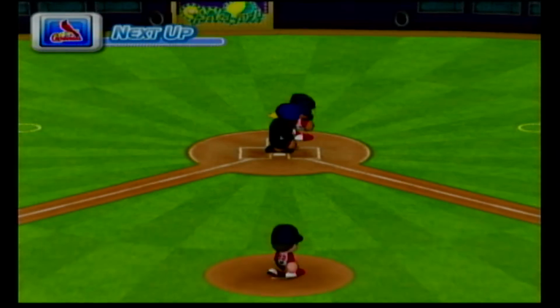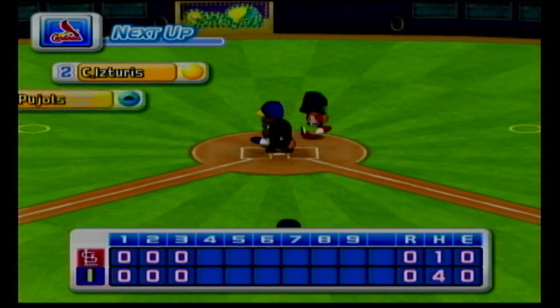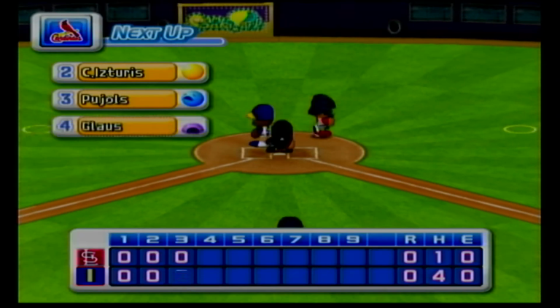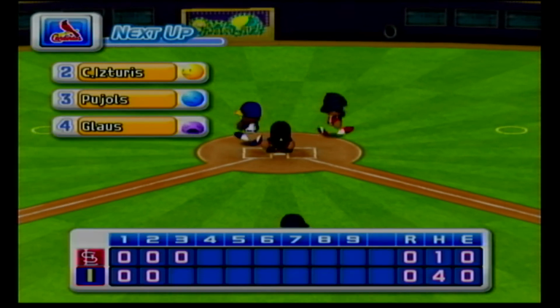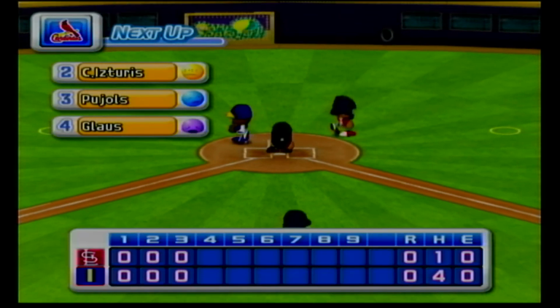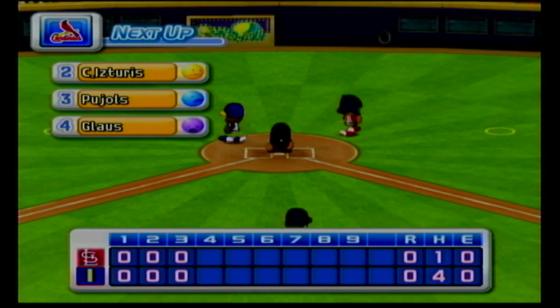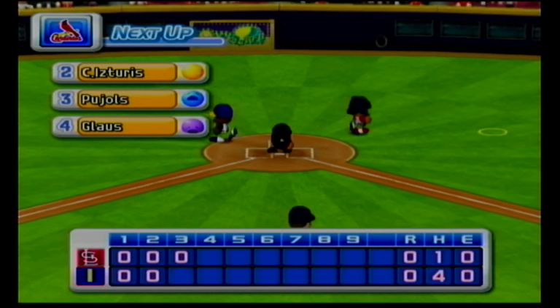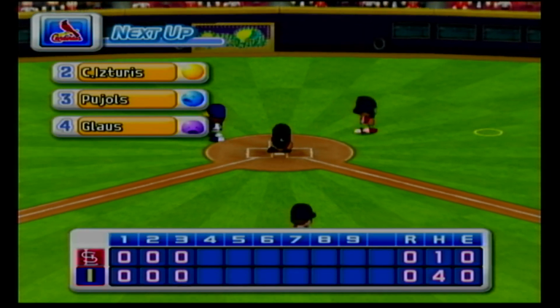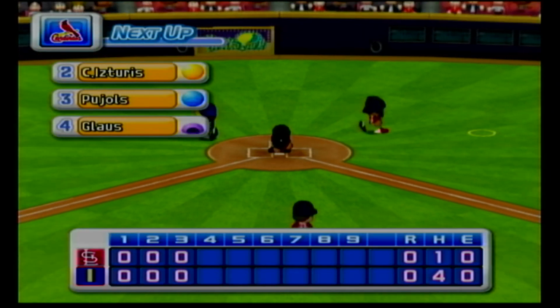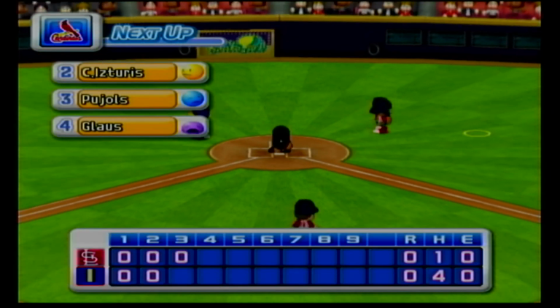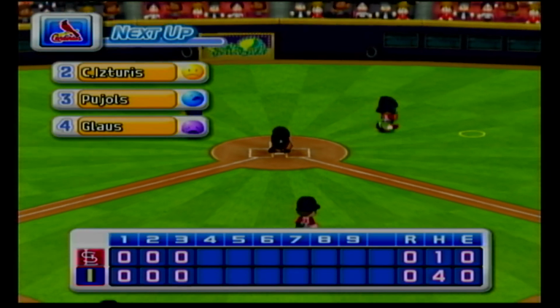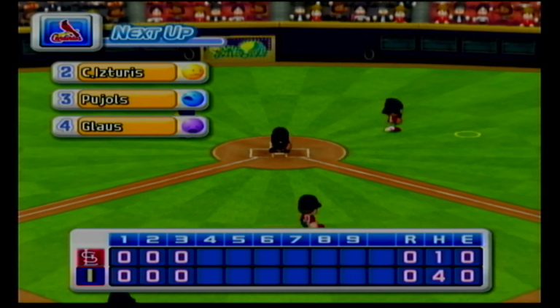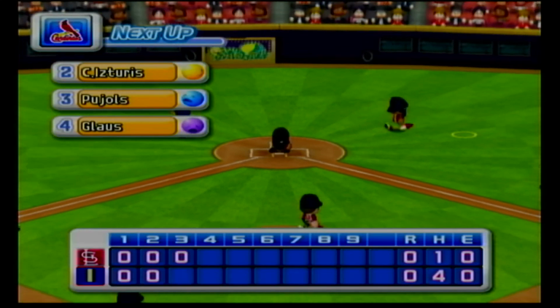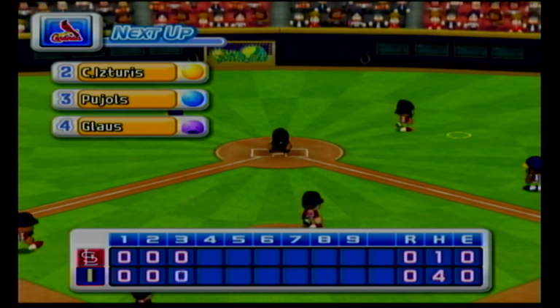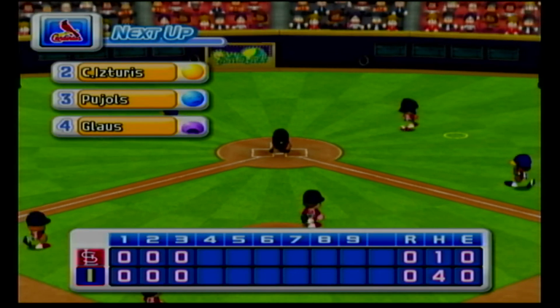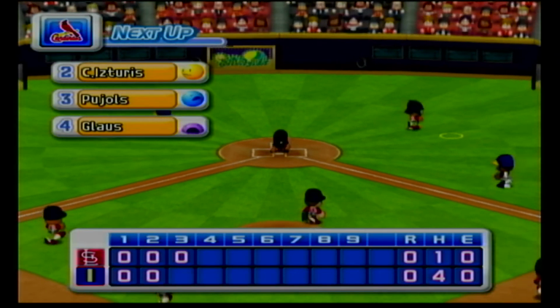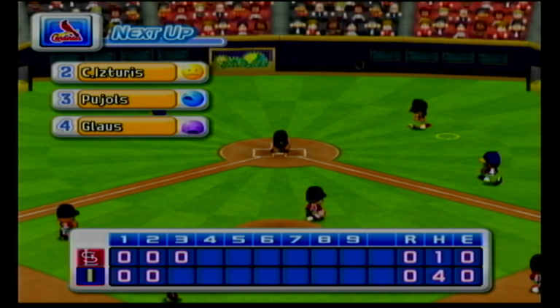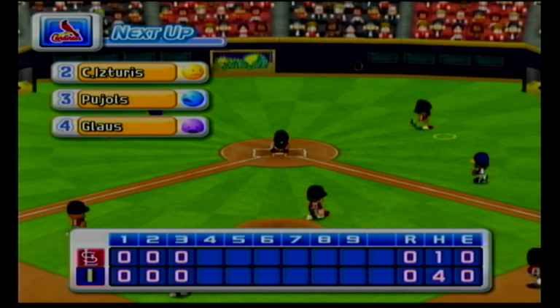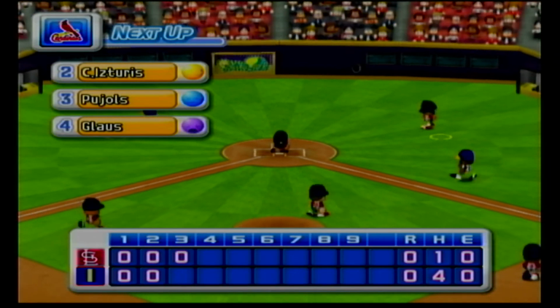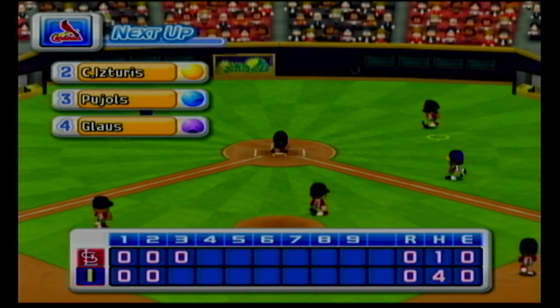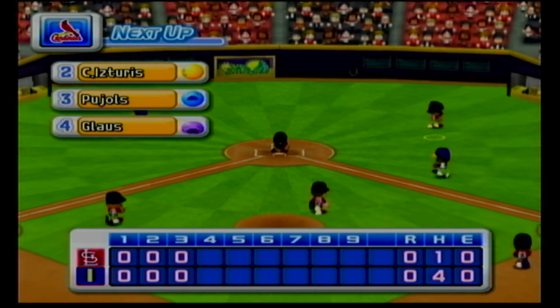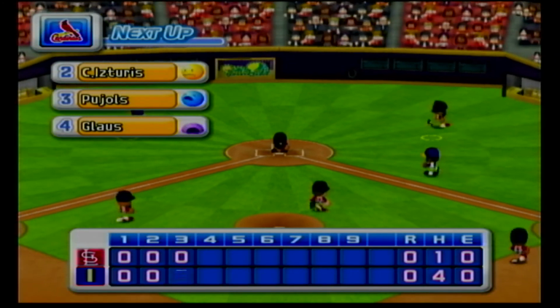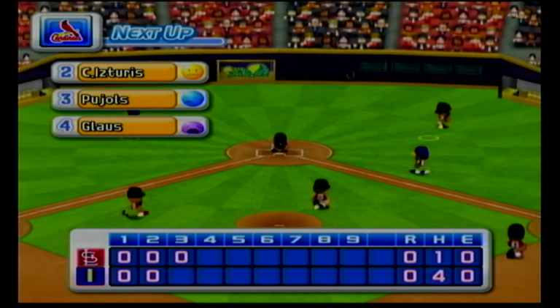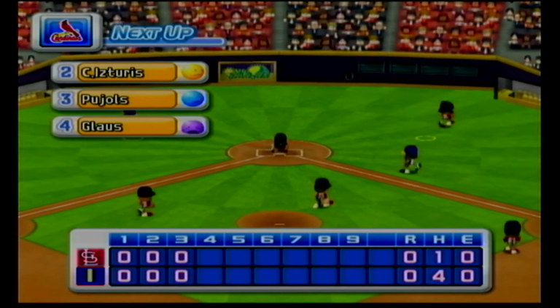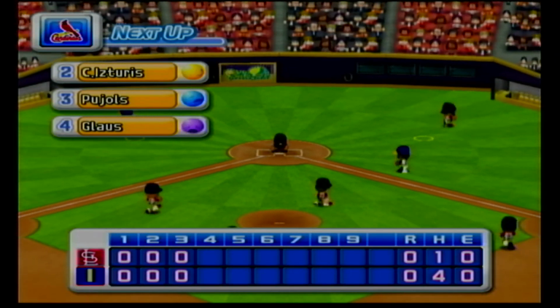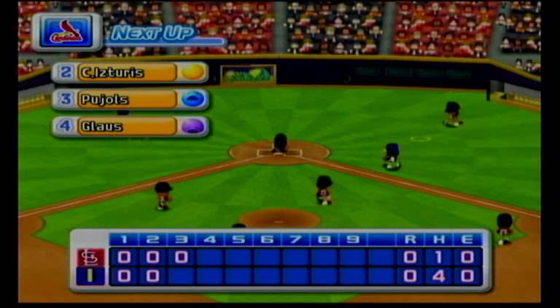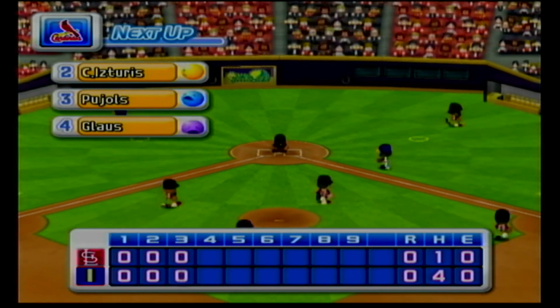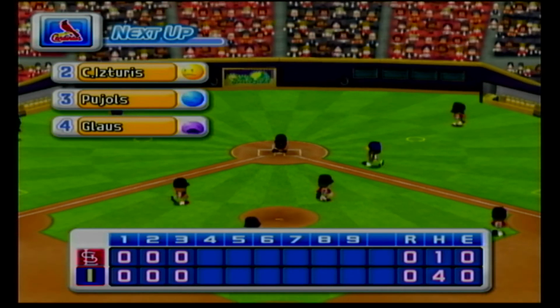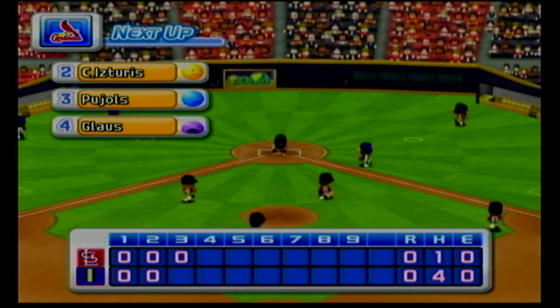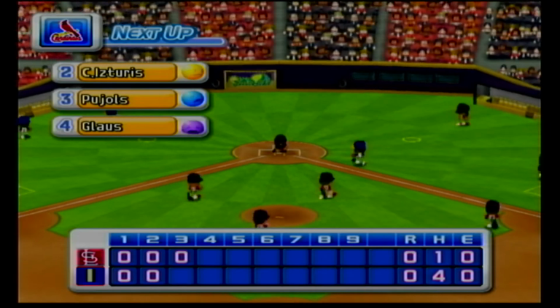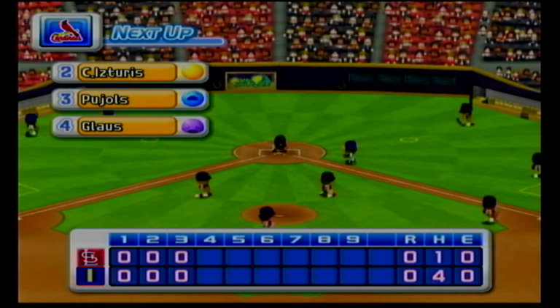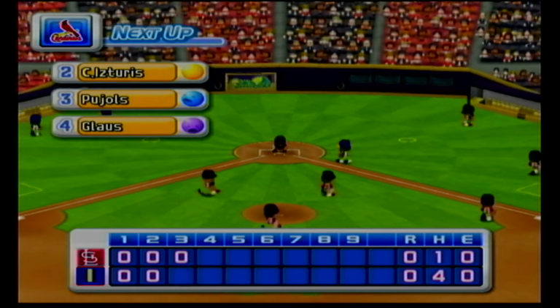No runs, no hits, no errors. Indianapolis zero, the Cardinals zero.